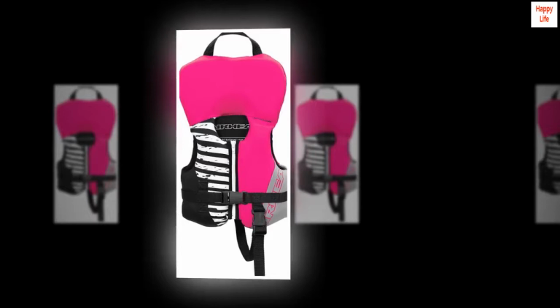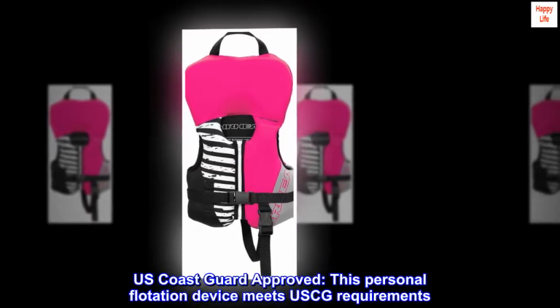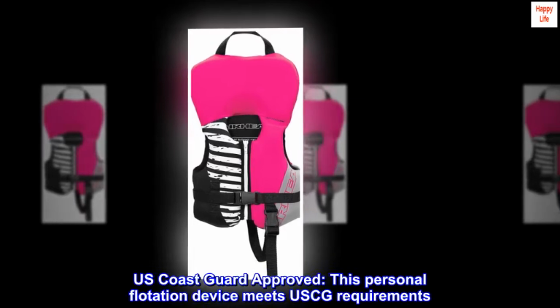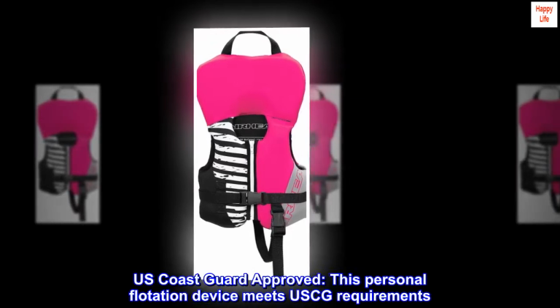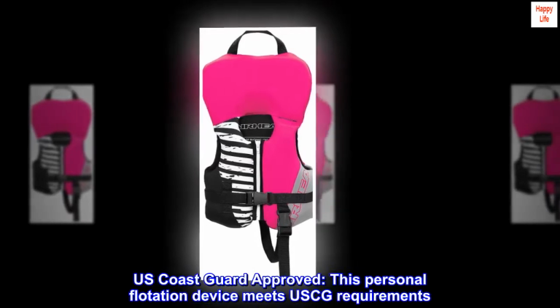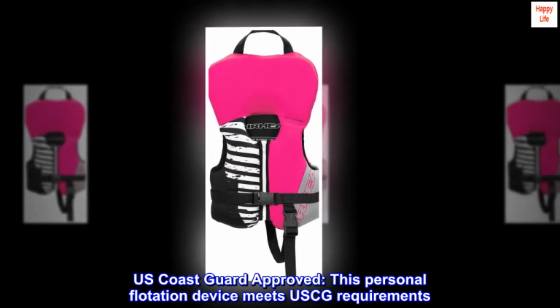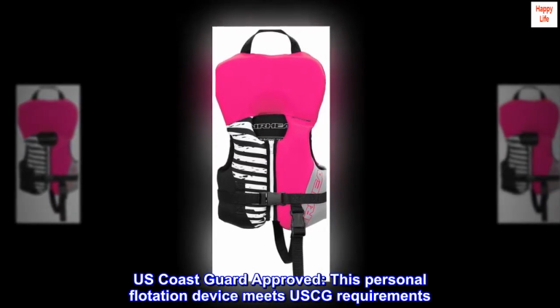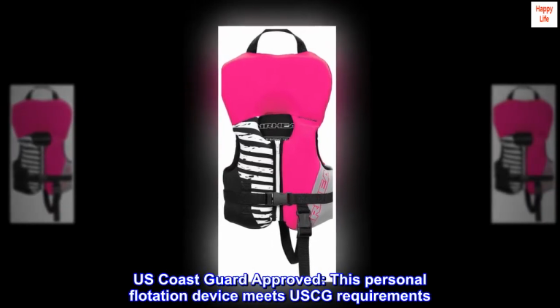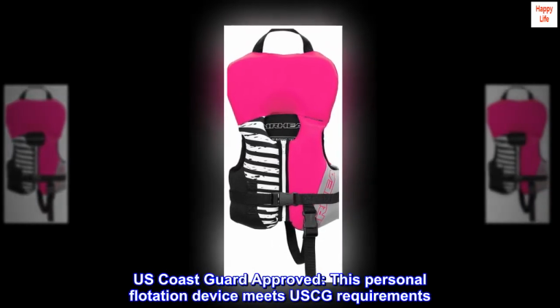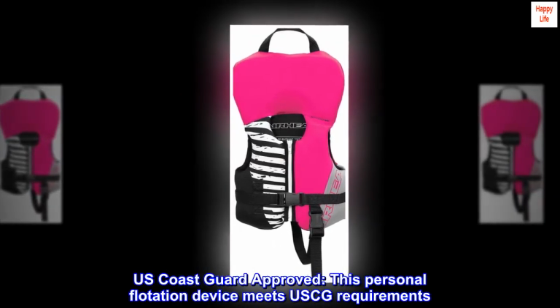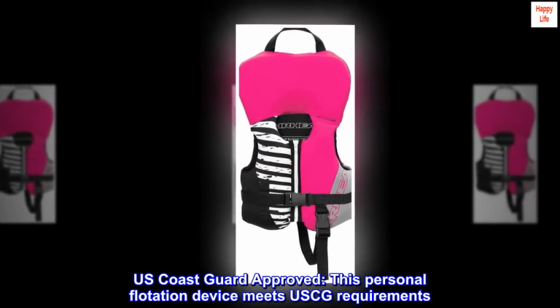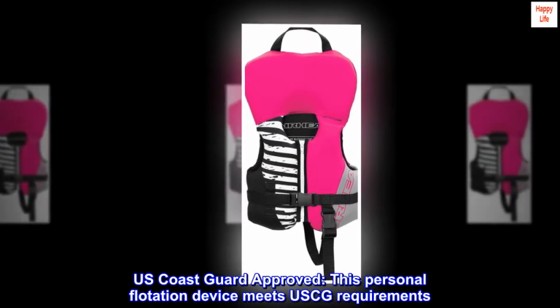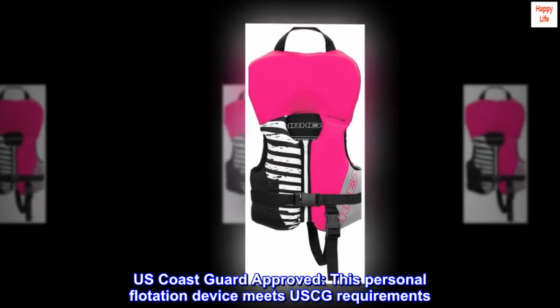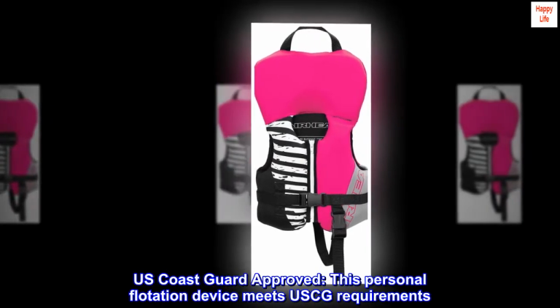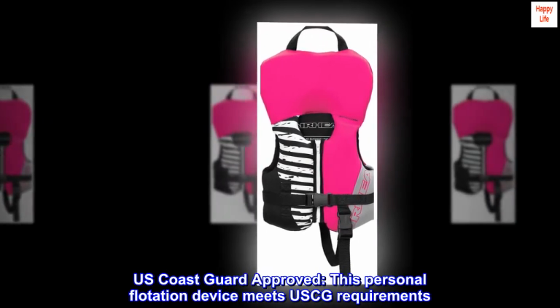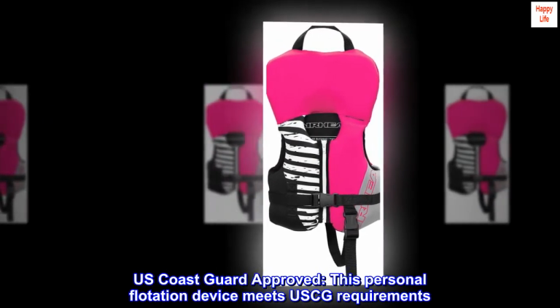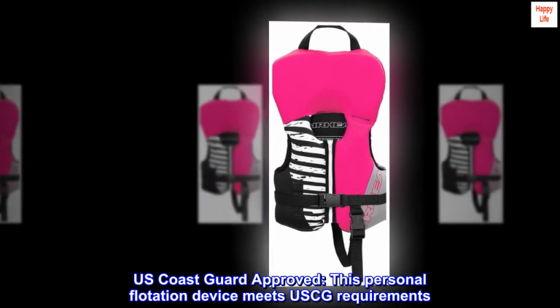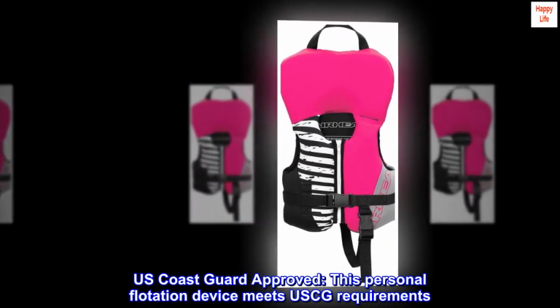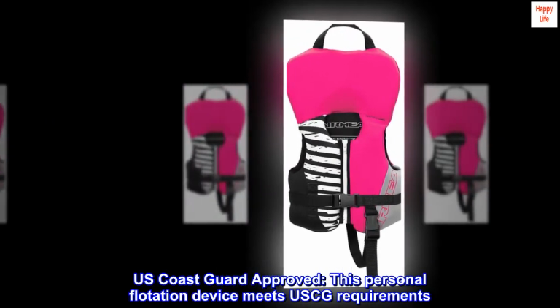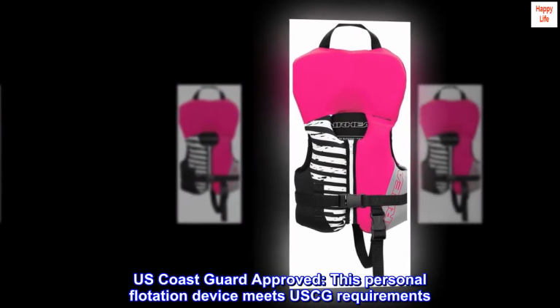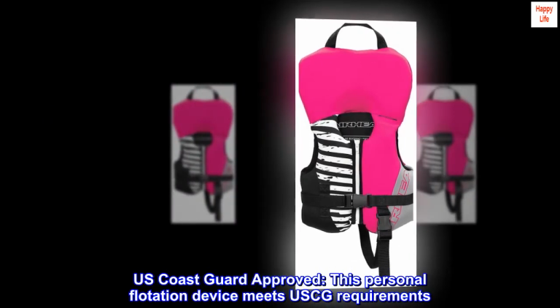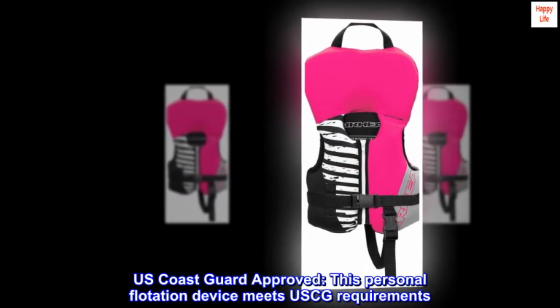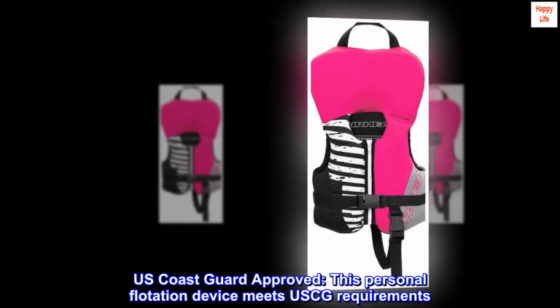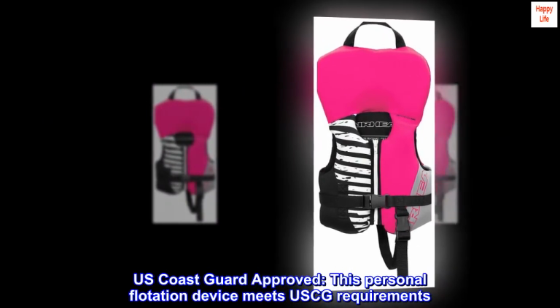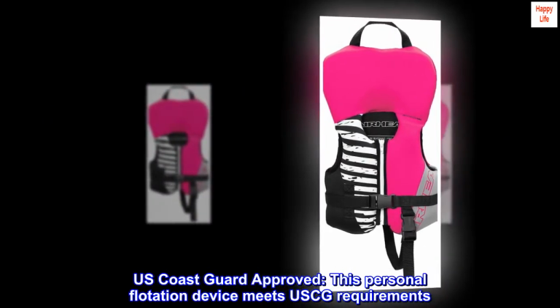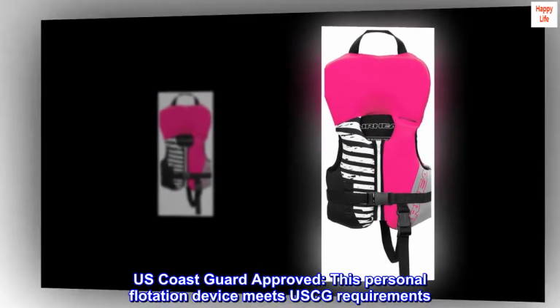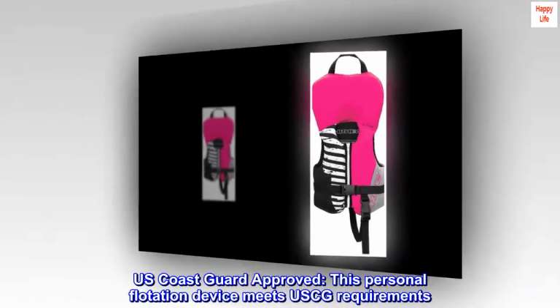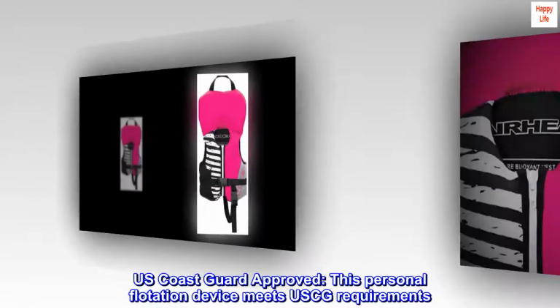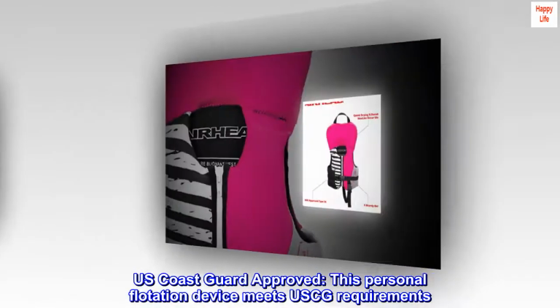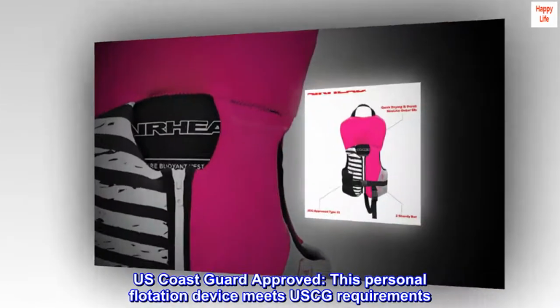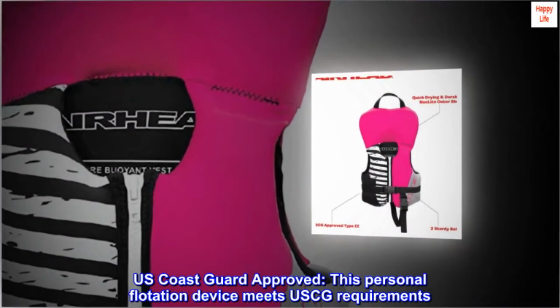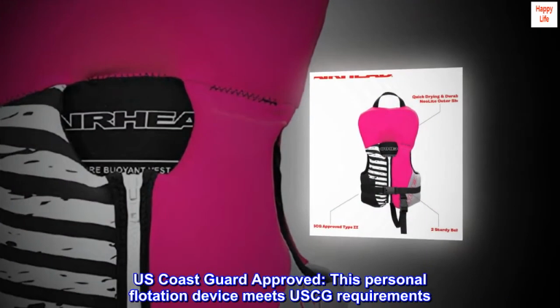U.S. Coast Guard approved. This personal flotation device meets USCG requirements.